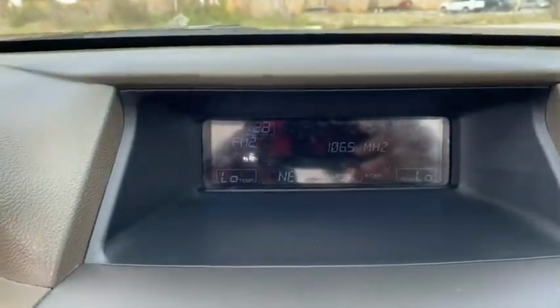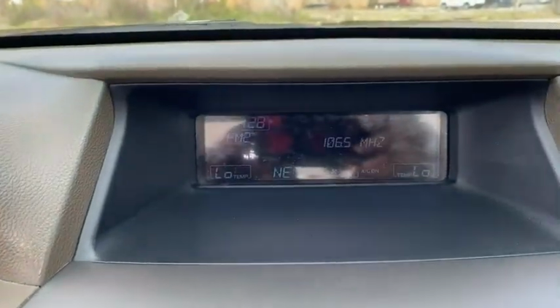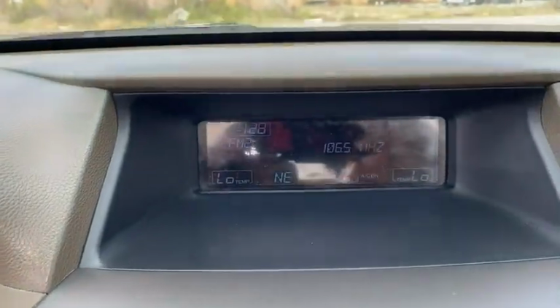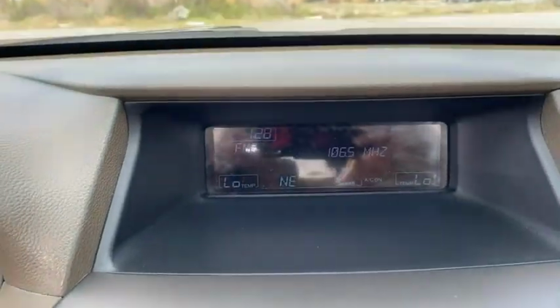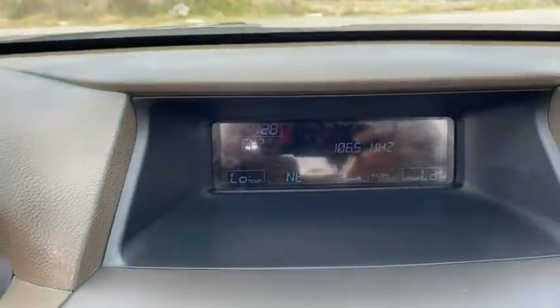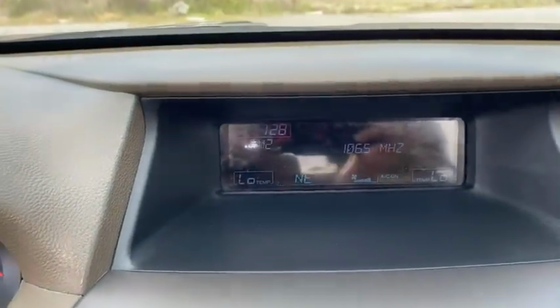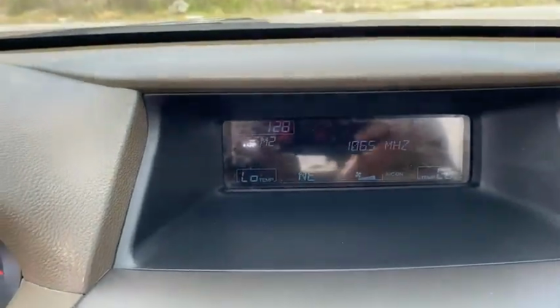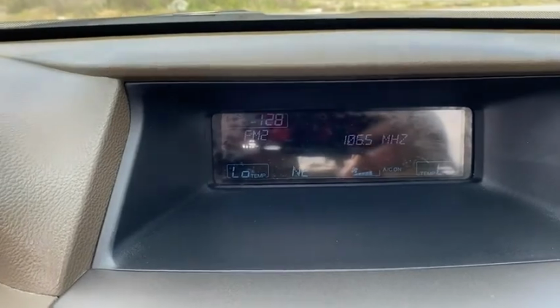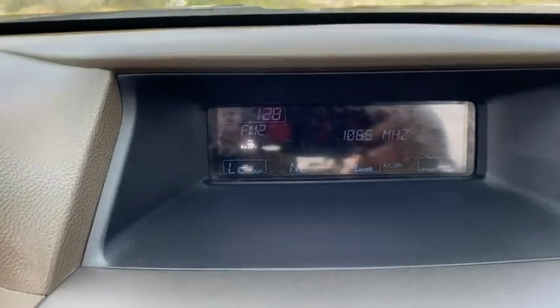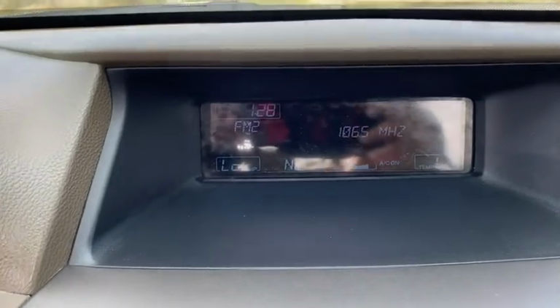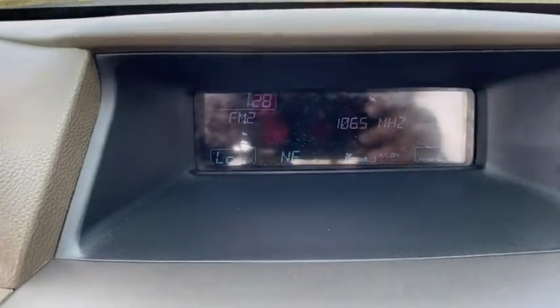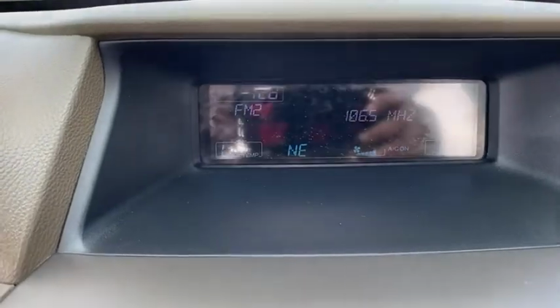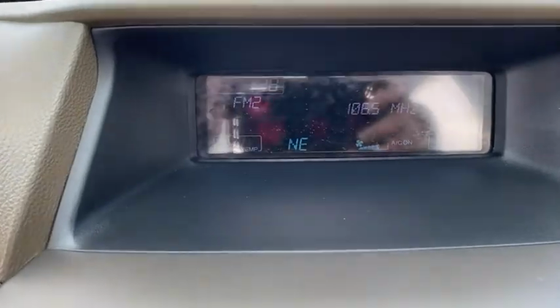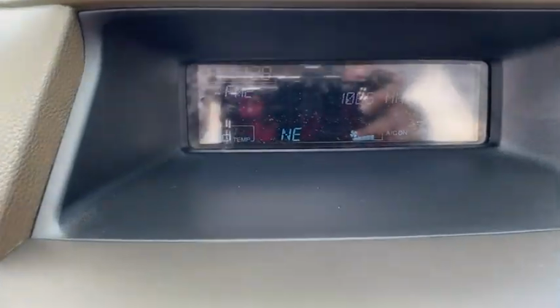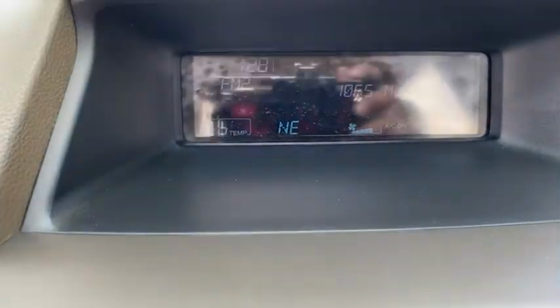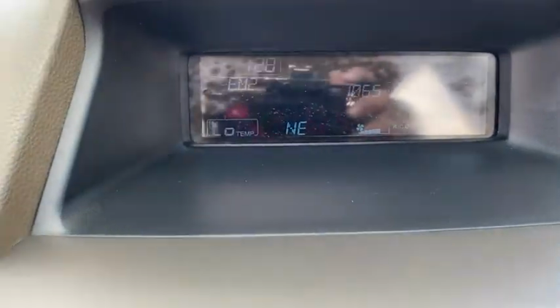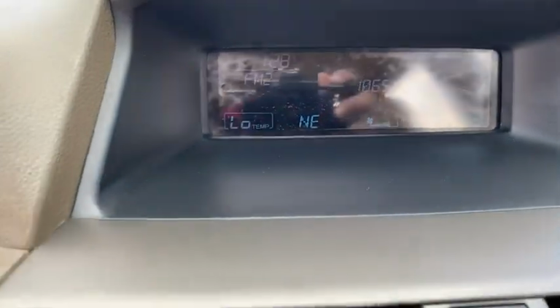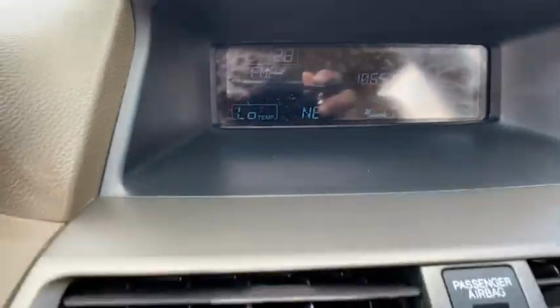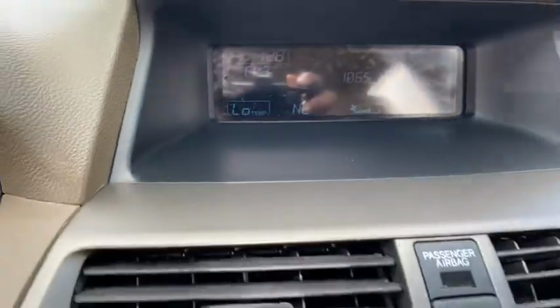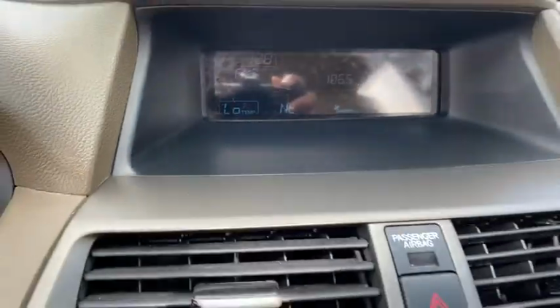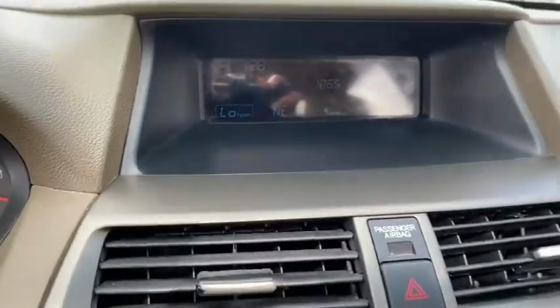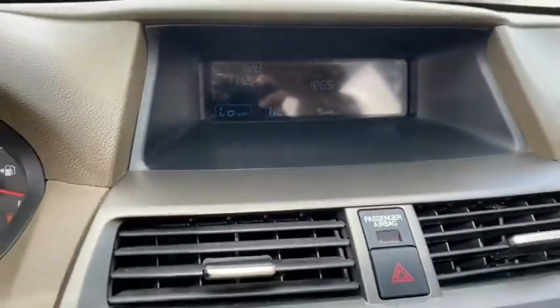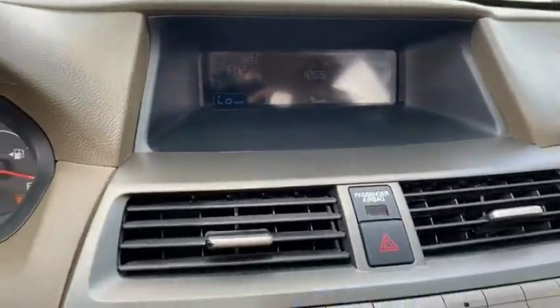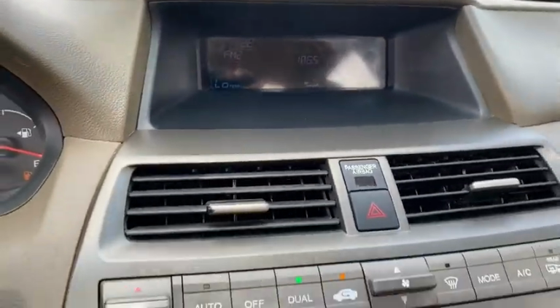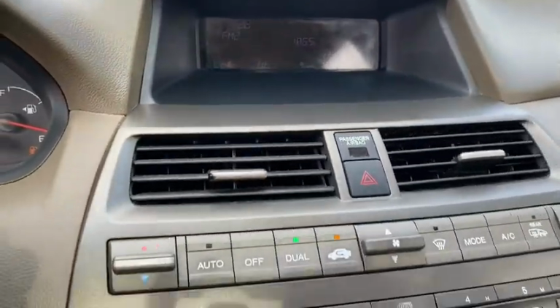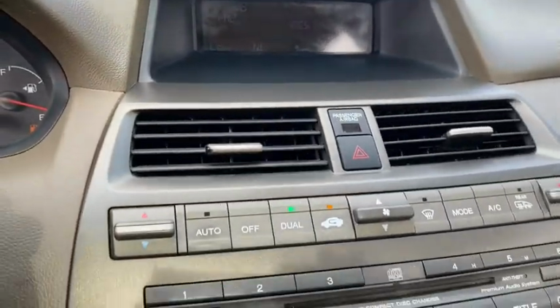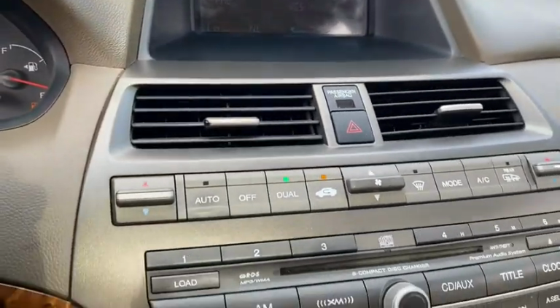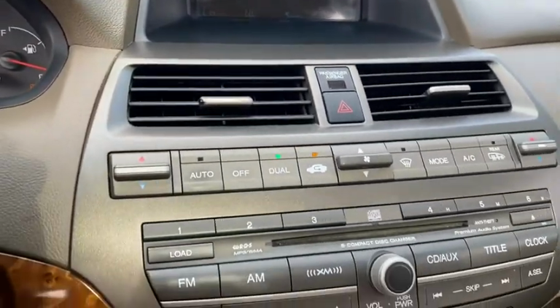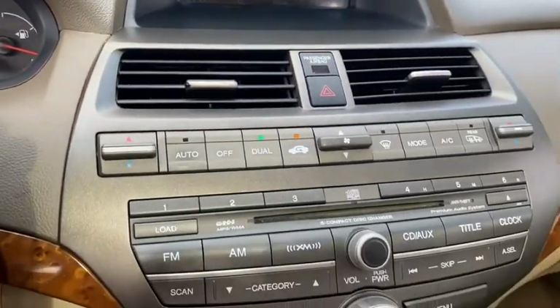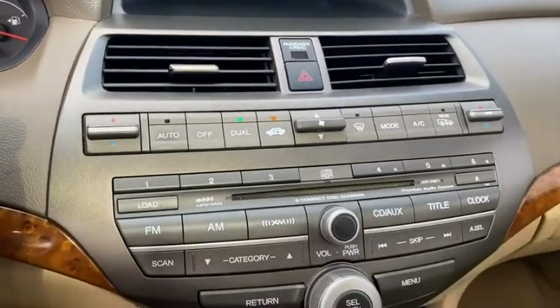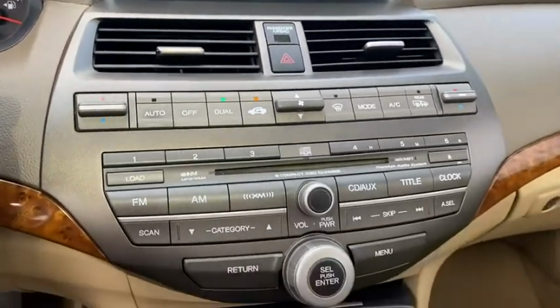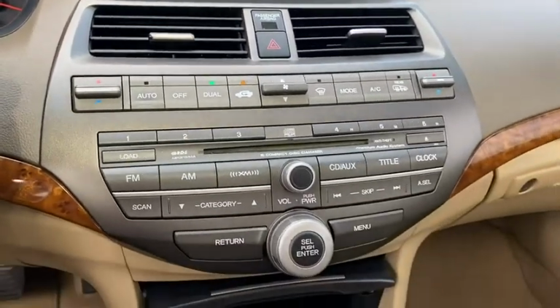Front-wheel drive, climate control, AM-FM stereo radio, rear defrost, bucket seat.